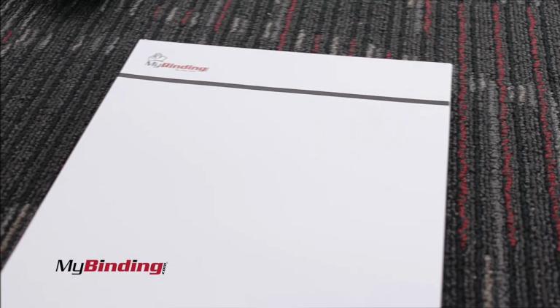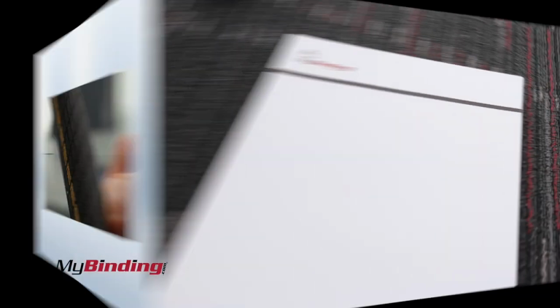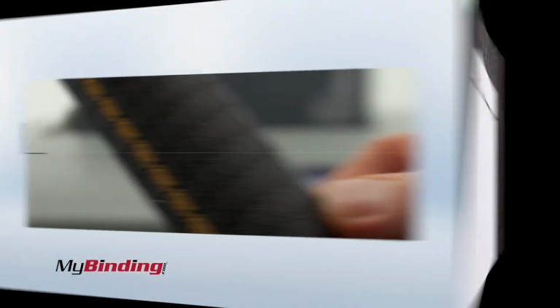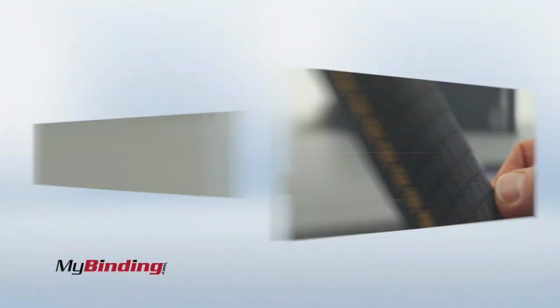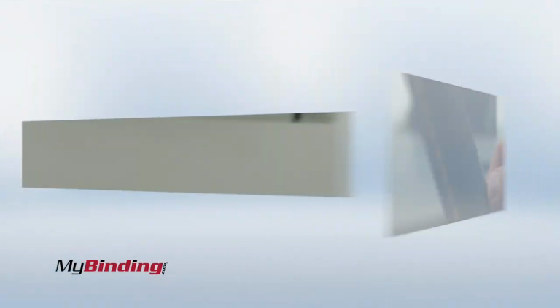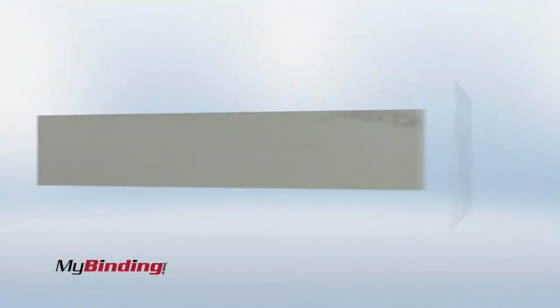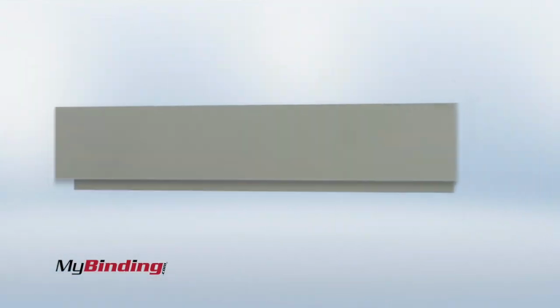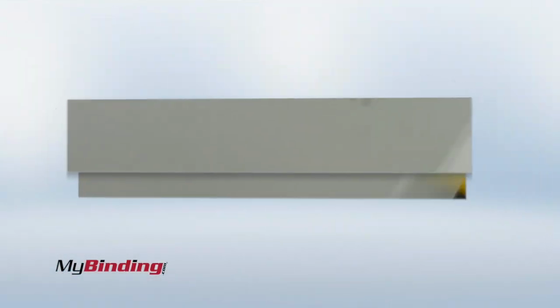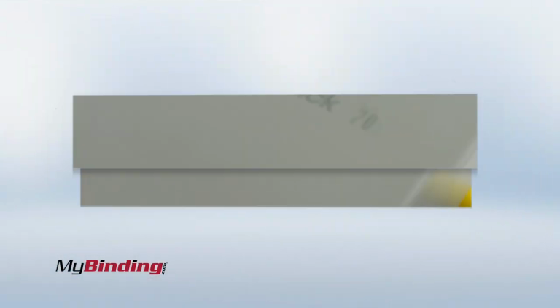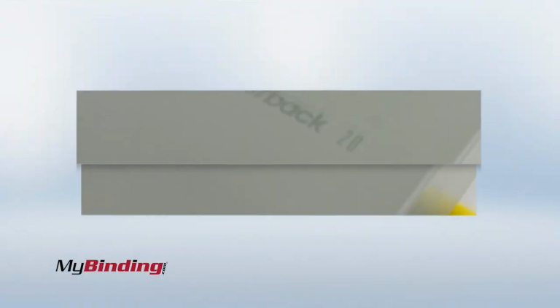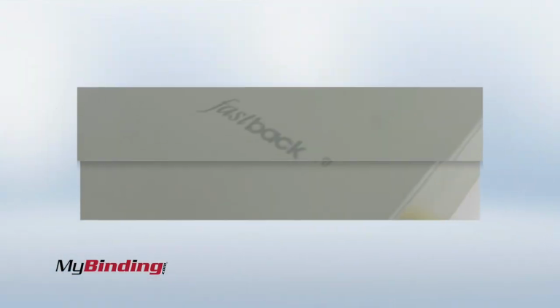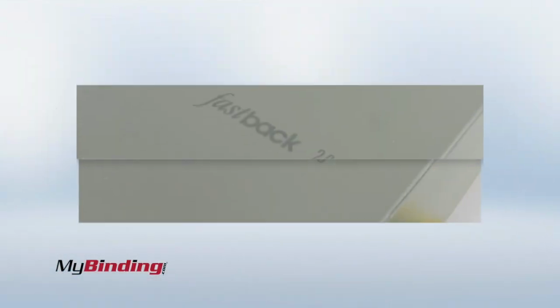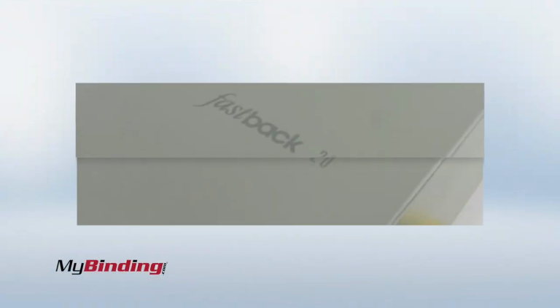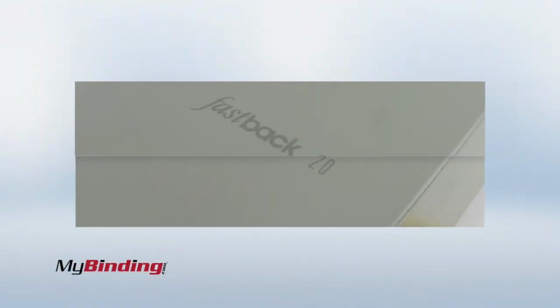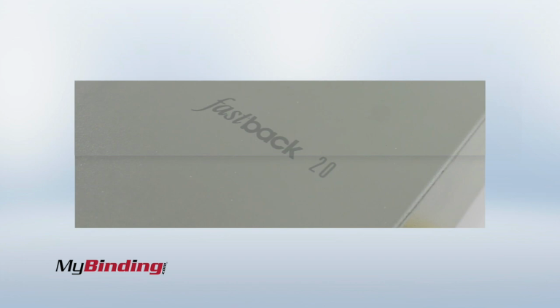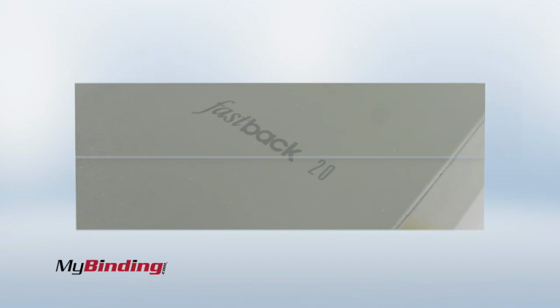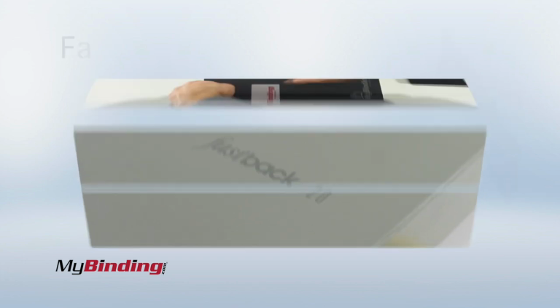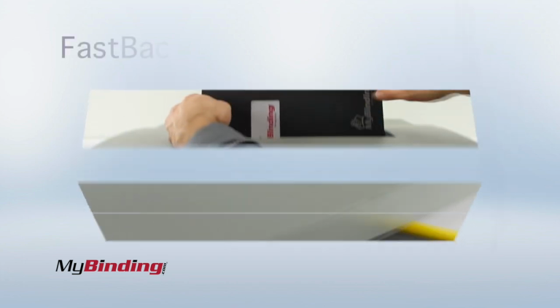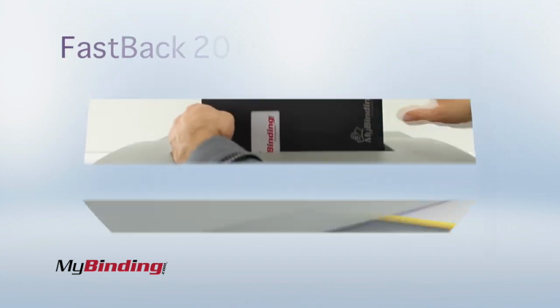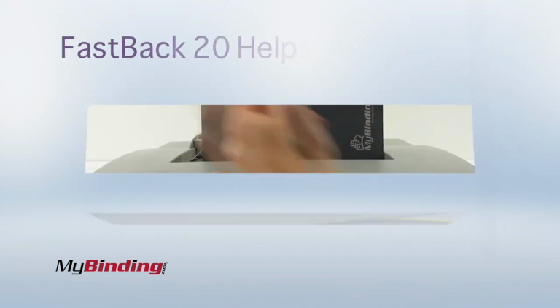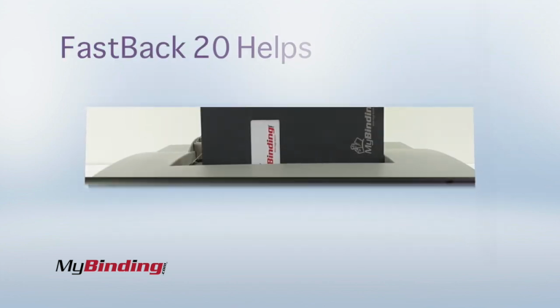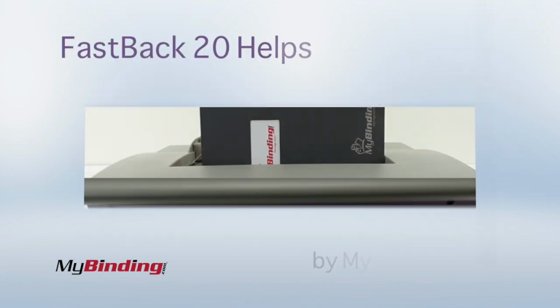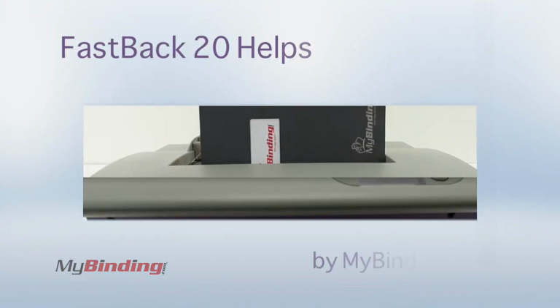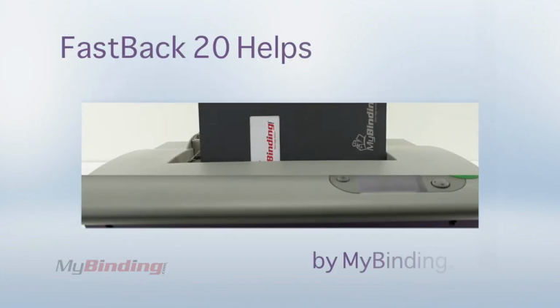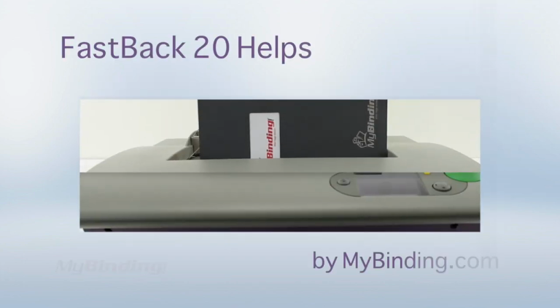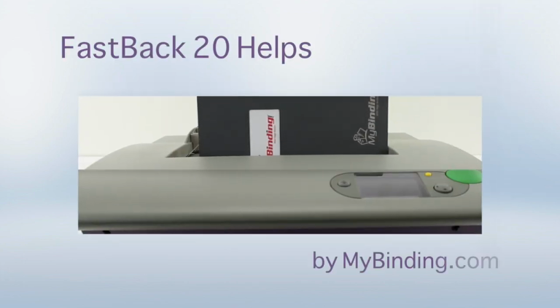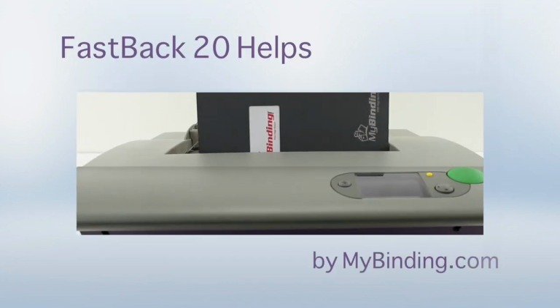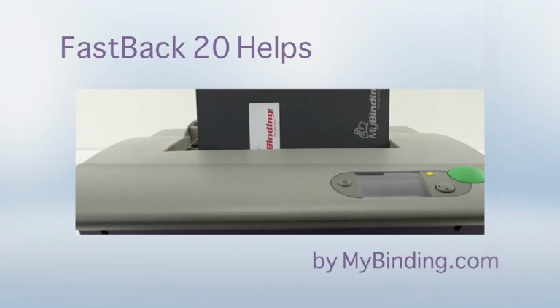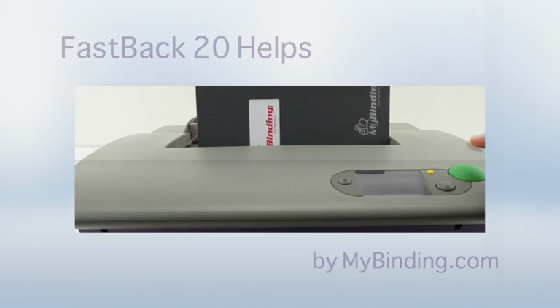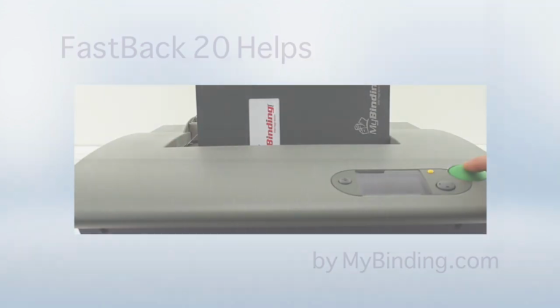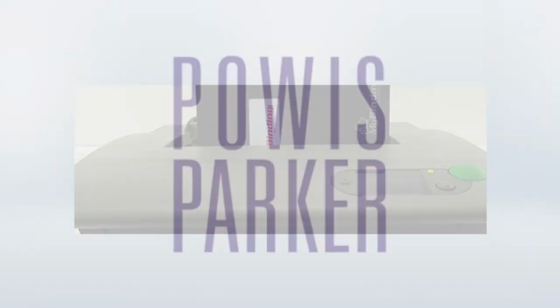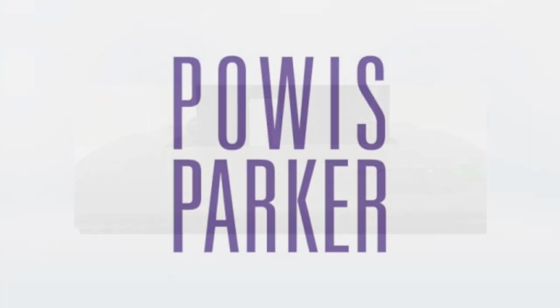You look good with the Fastback 20. For more demos, reviews, and how-tos, check out MyBinding.com.